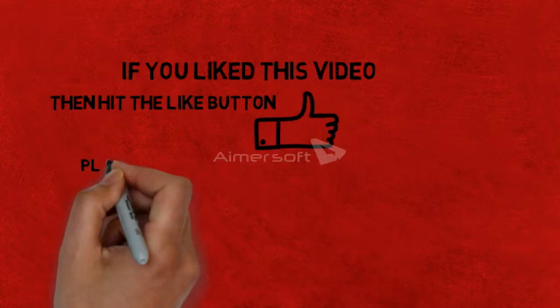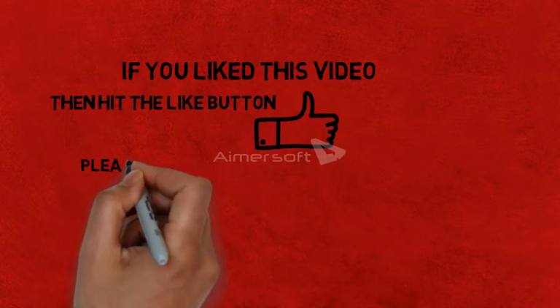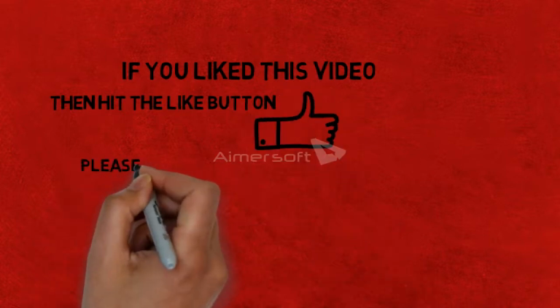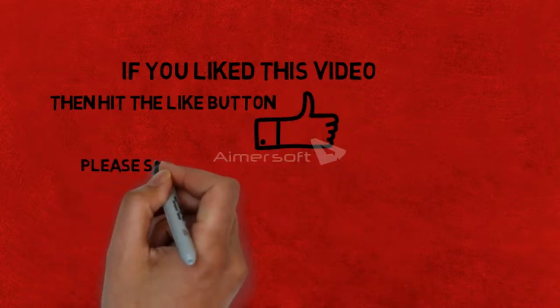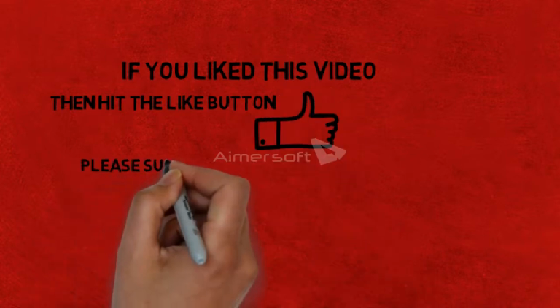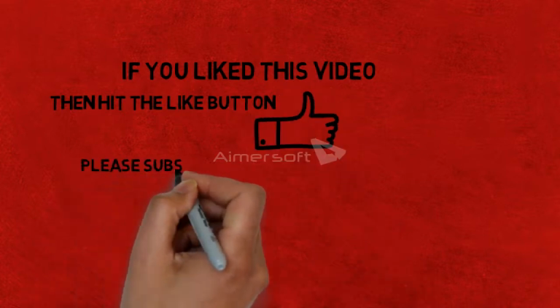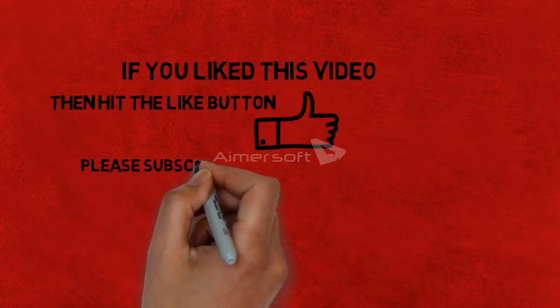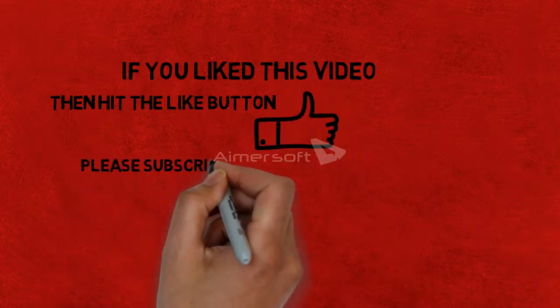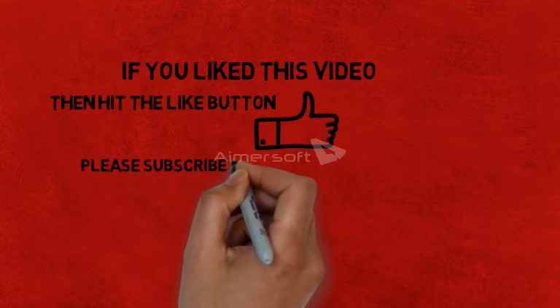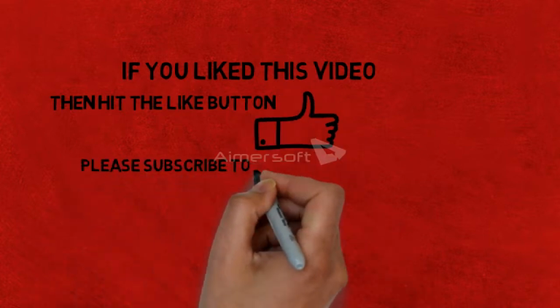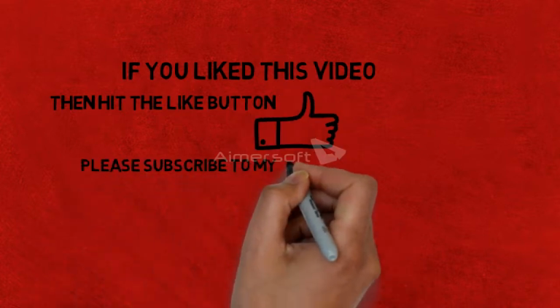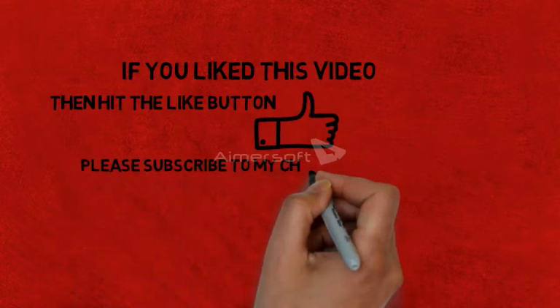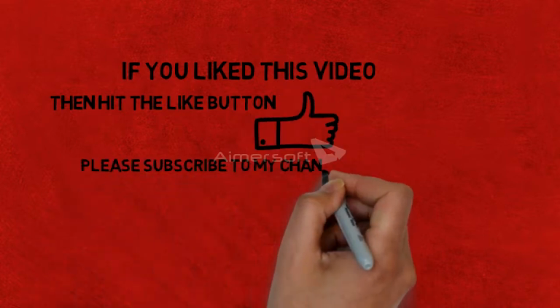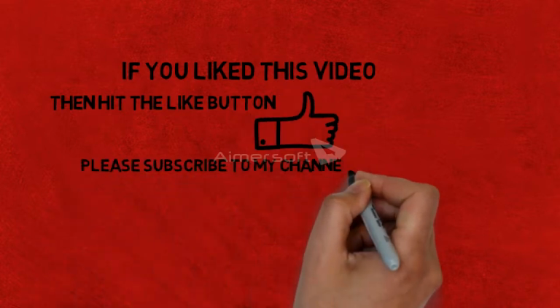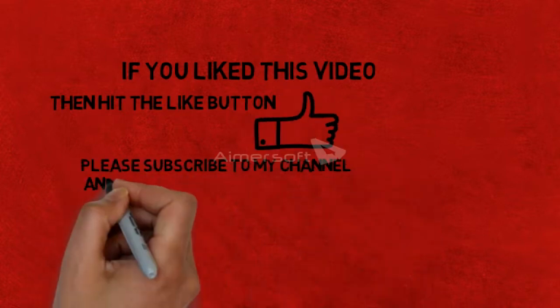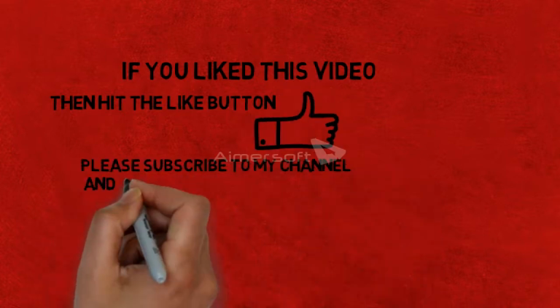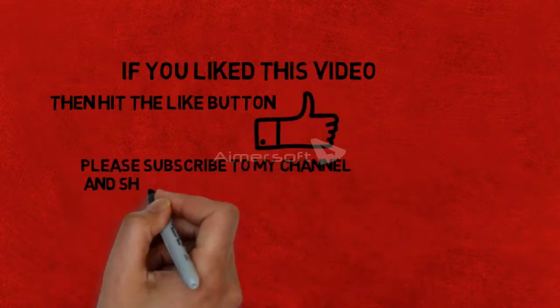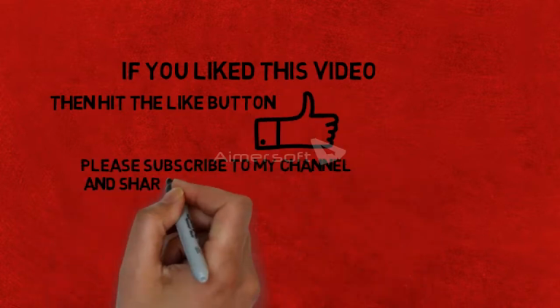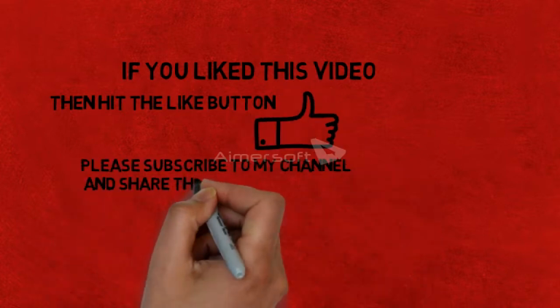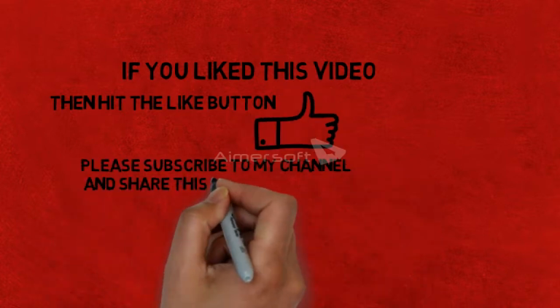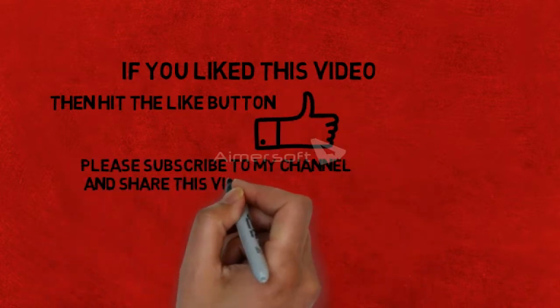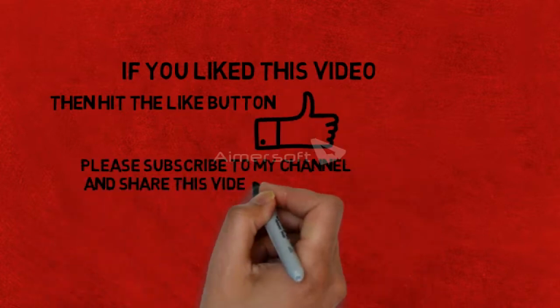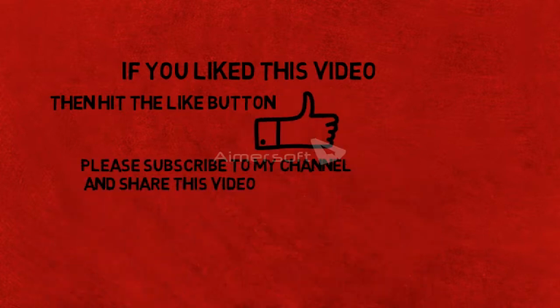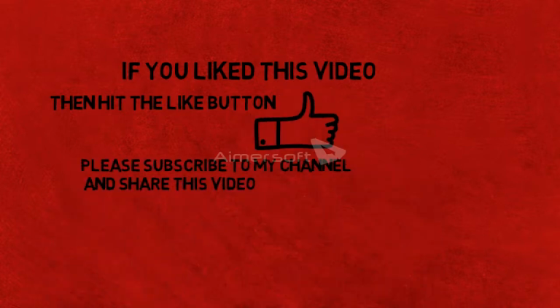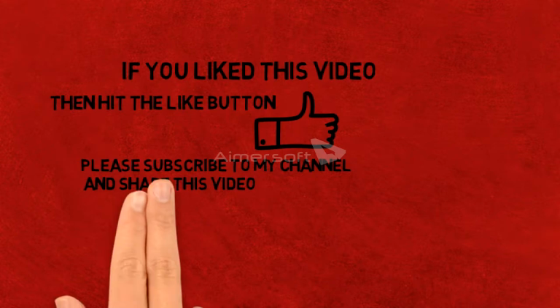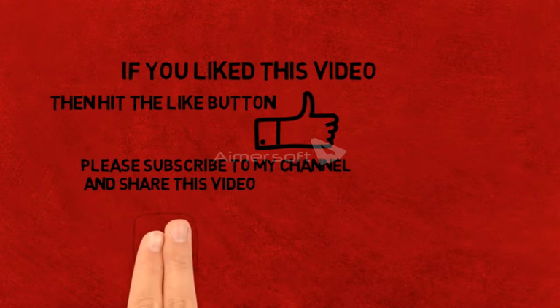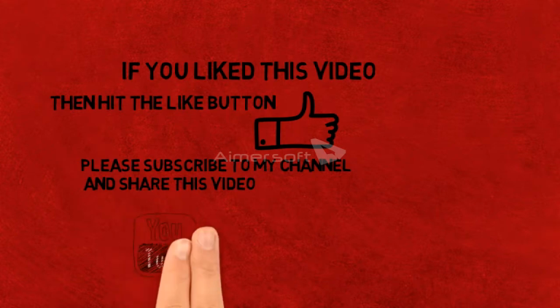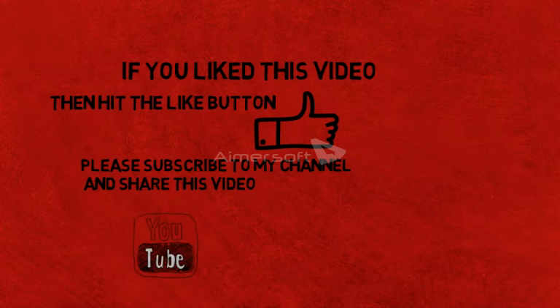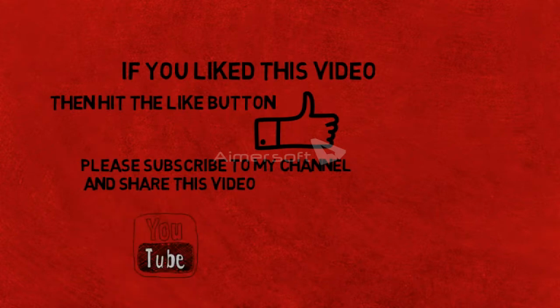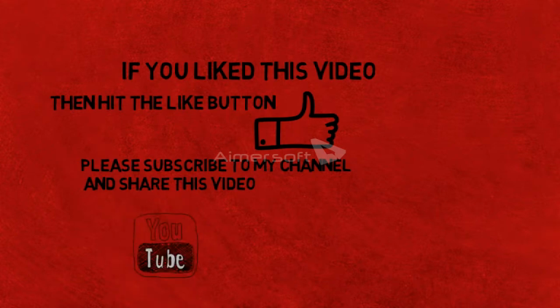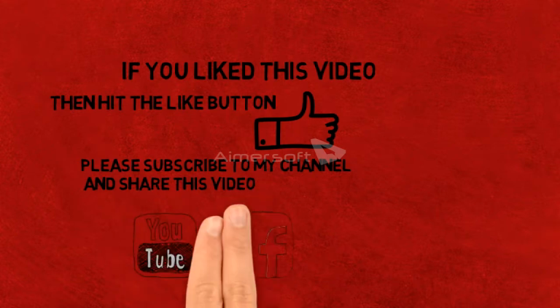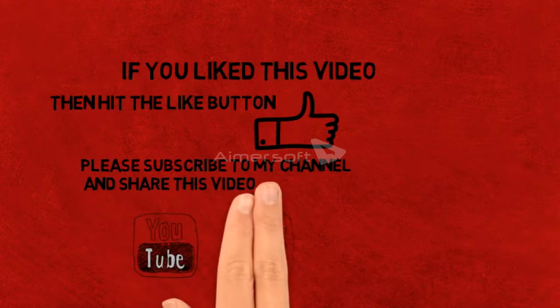If you liked this video, hit the like button. Please subscribe to my channel for more such videos and share this video. Live long and prosper!